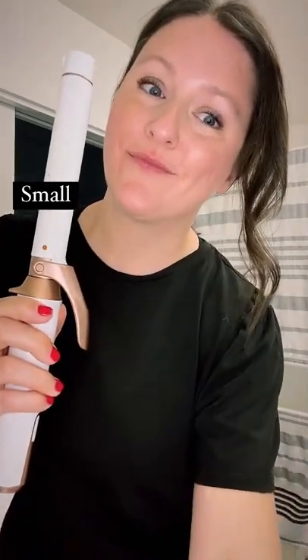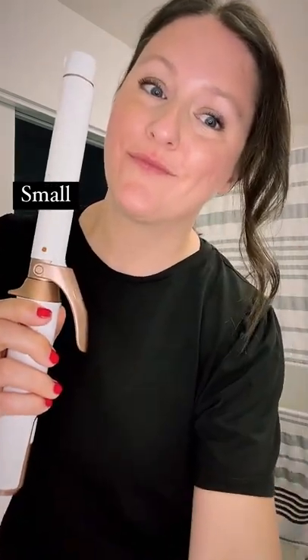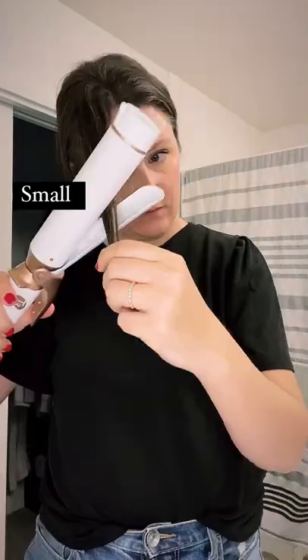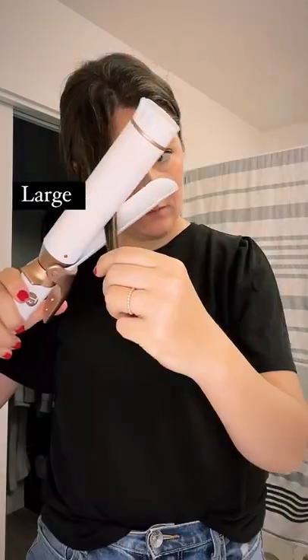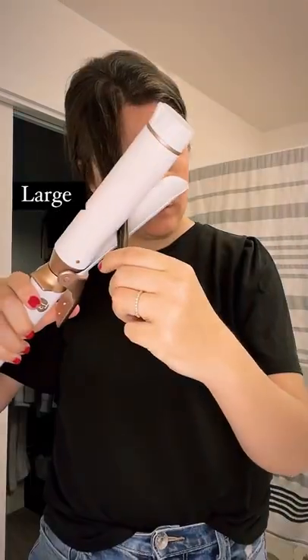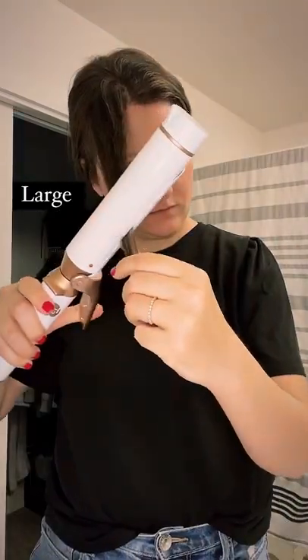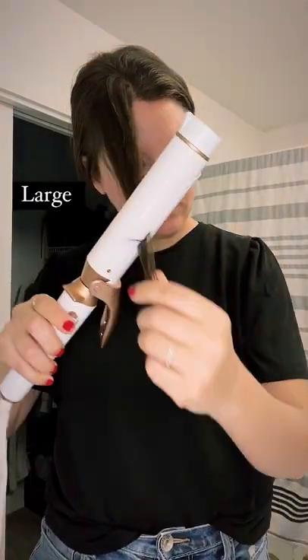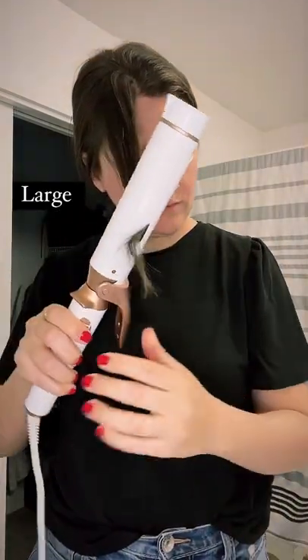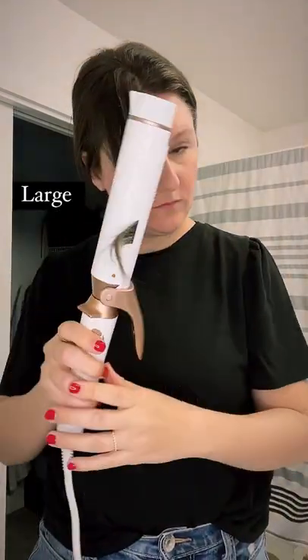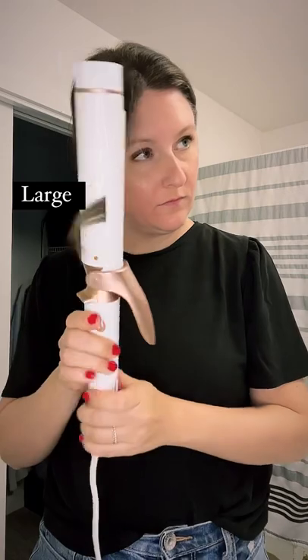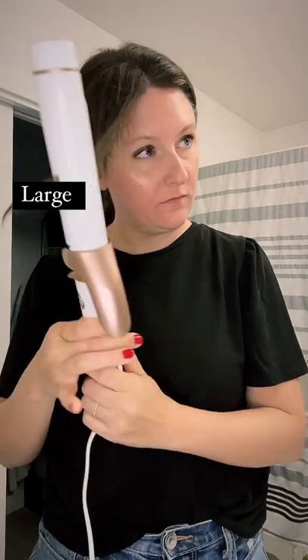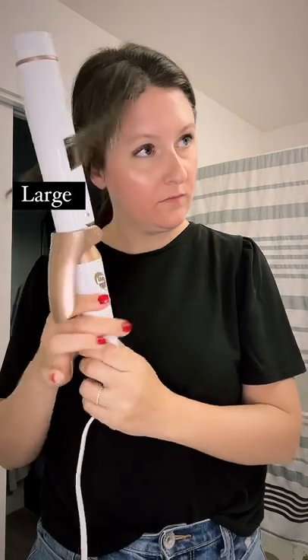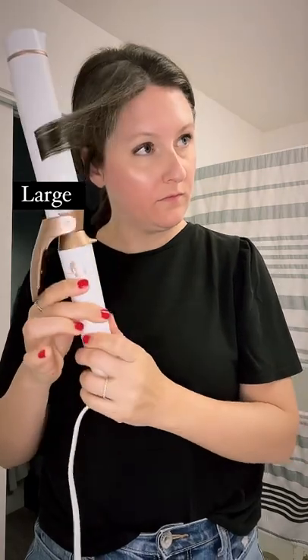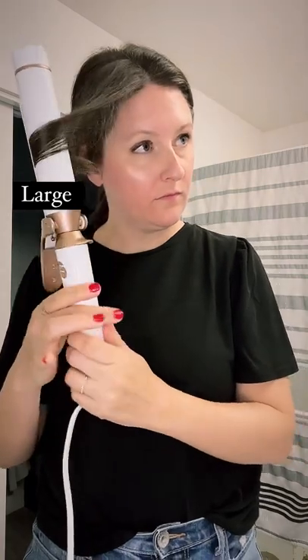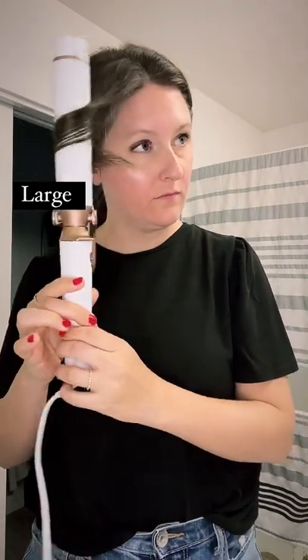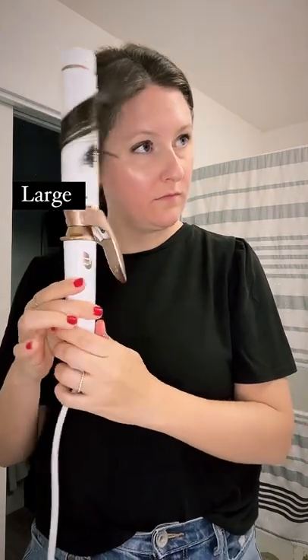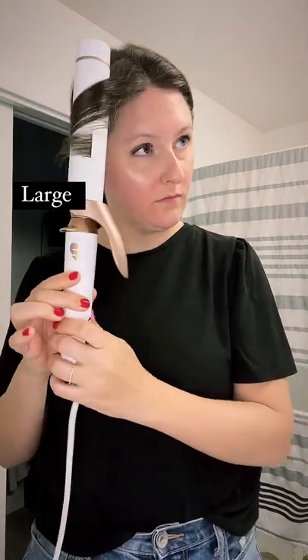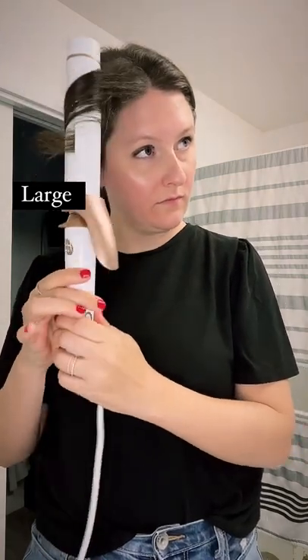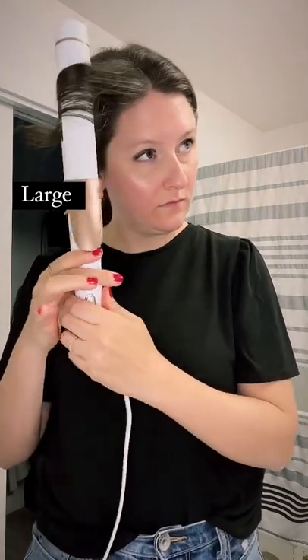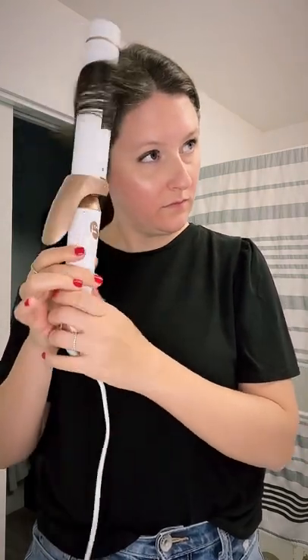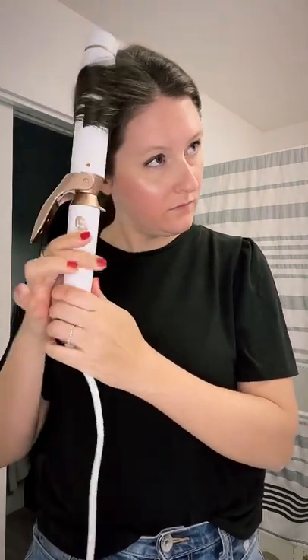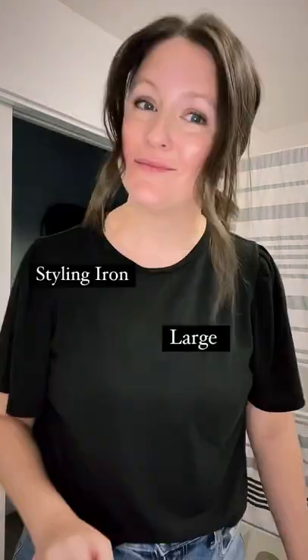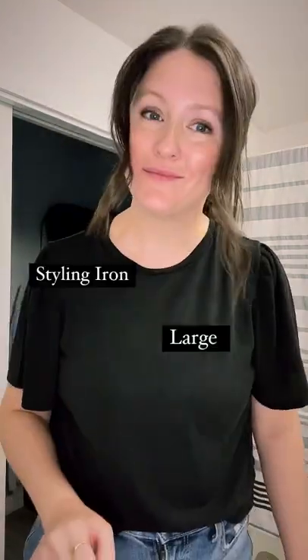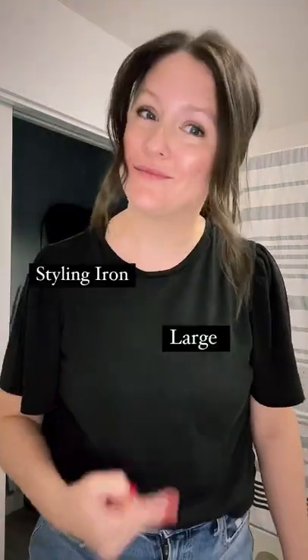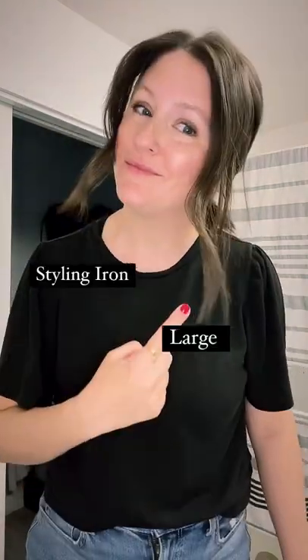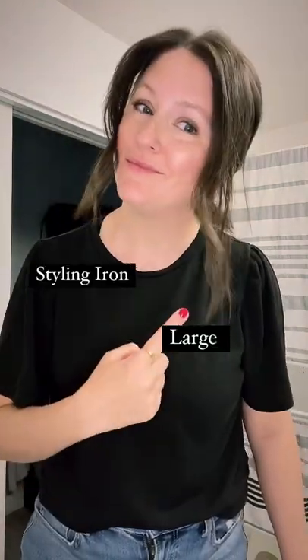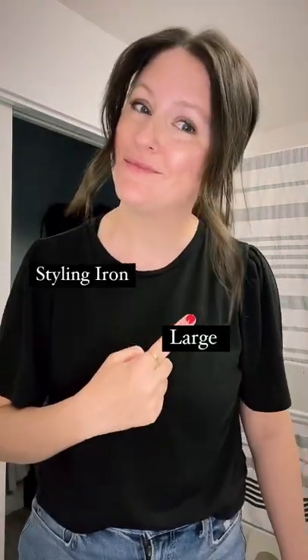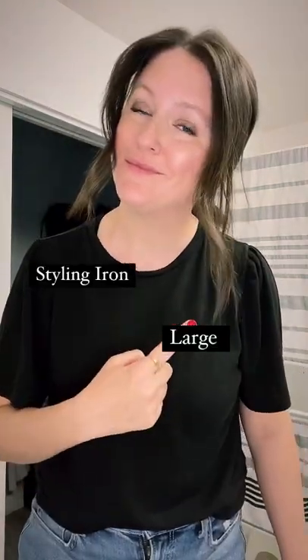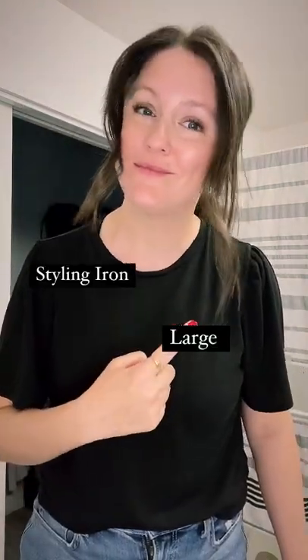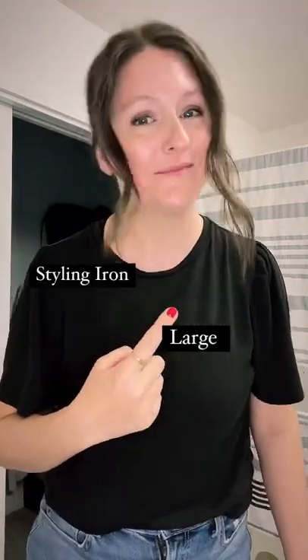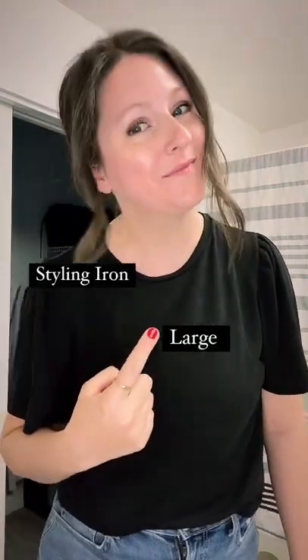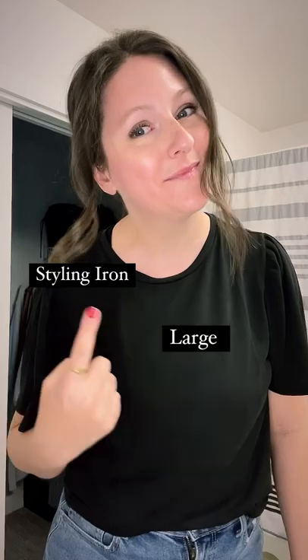Now let's try the large barrel for contrast. As you can see, it's a lot larger and it gives very loose, soft waves.